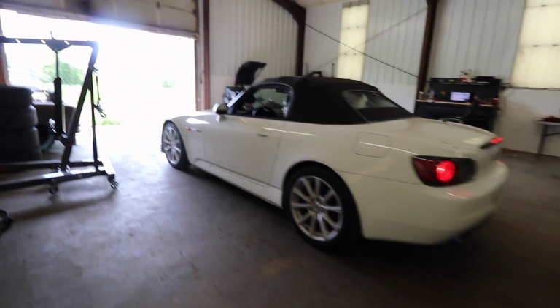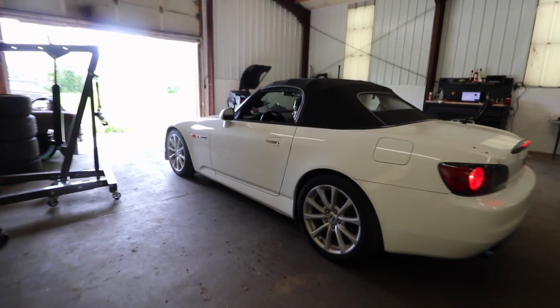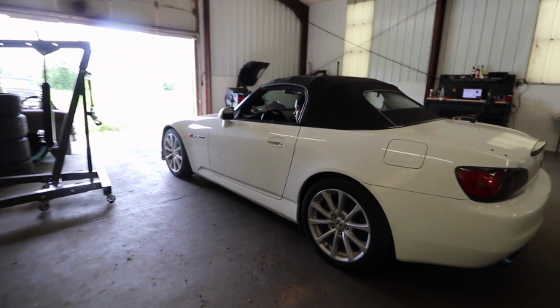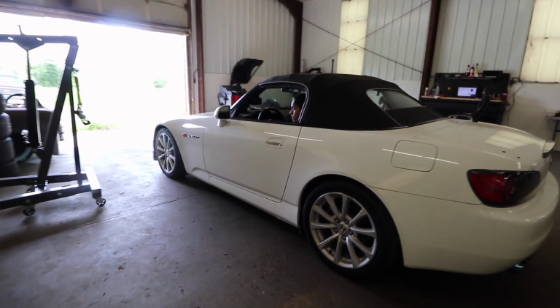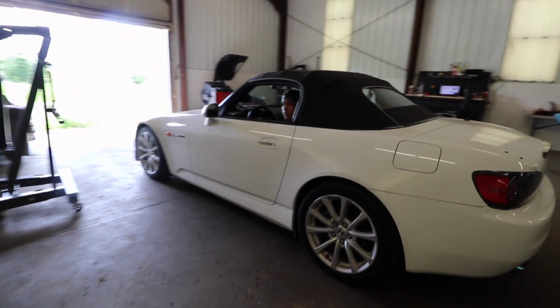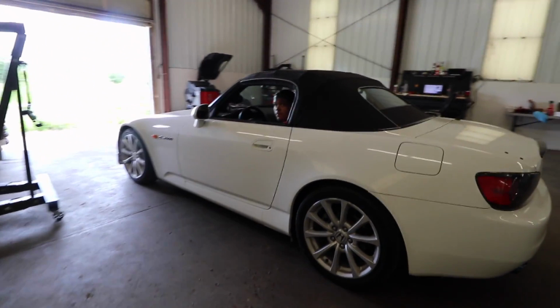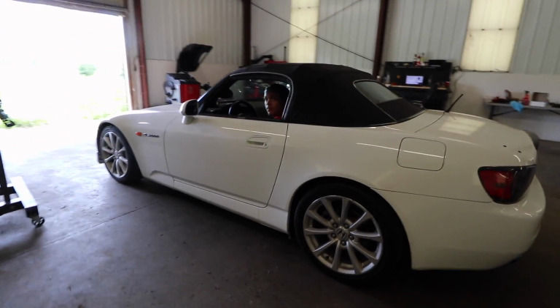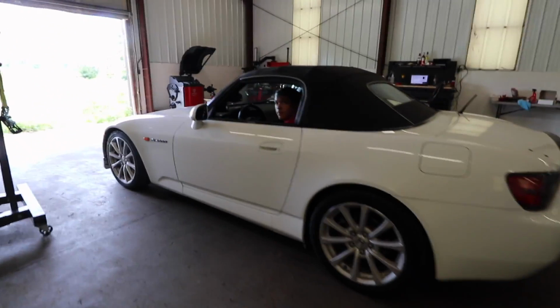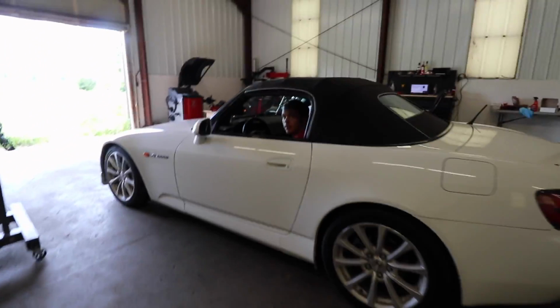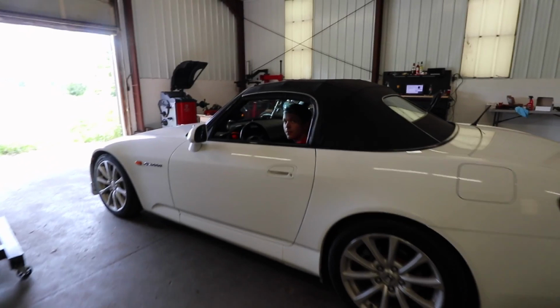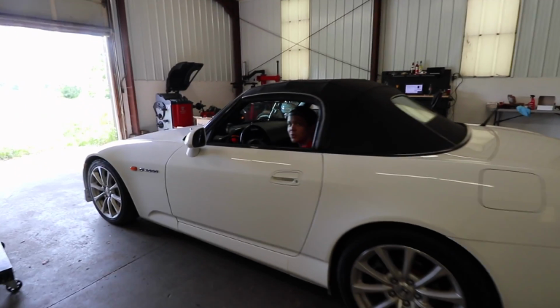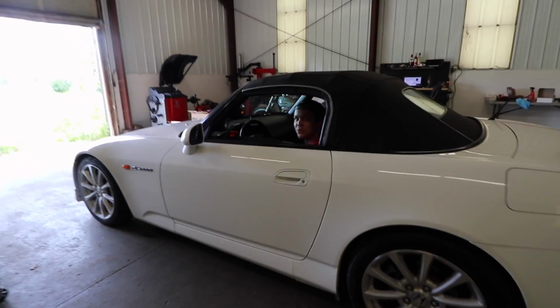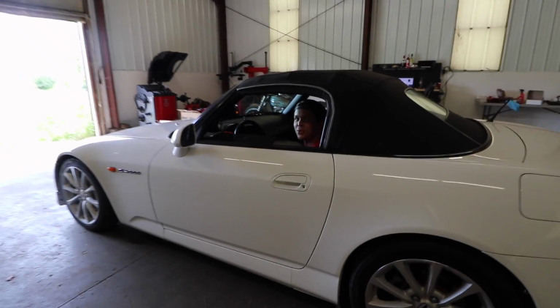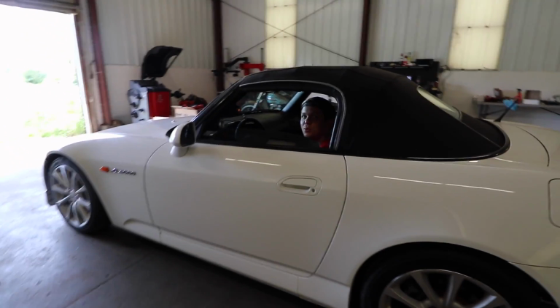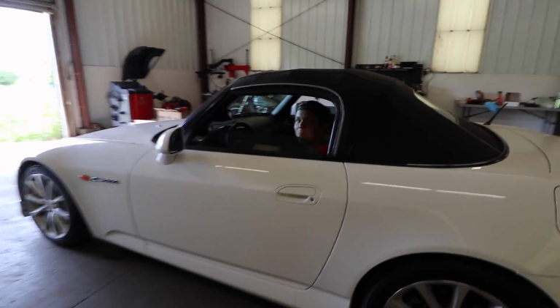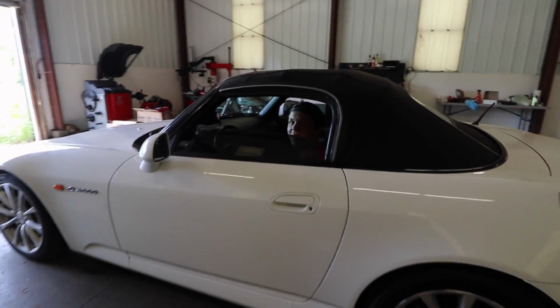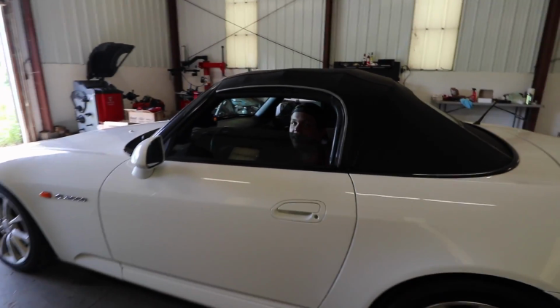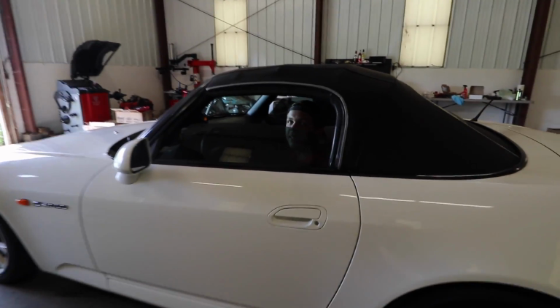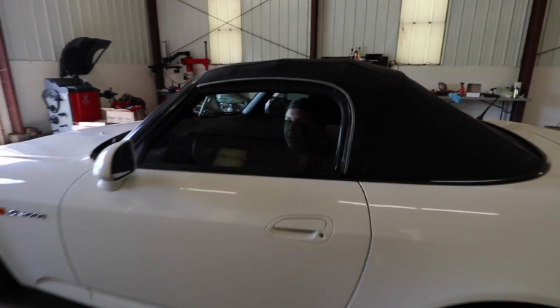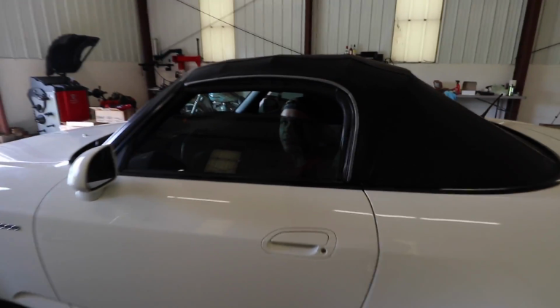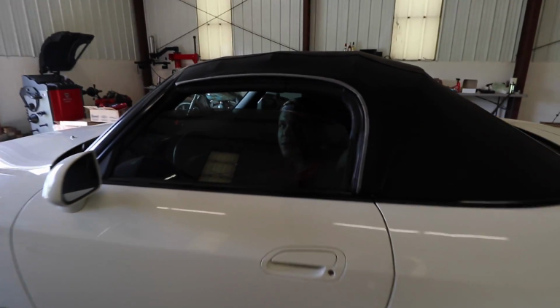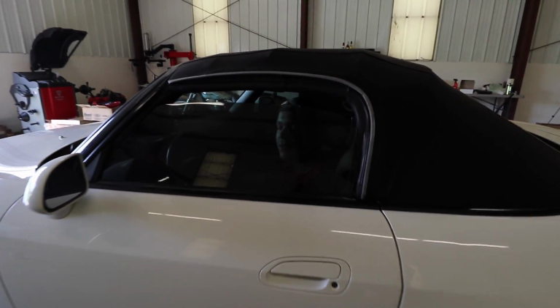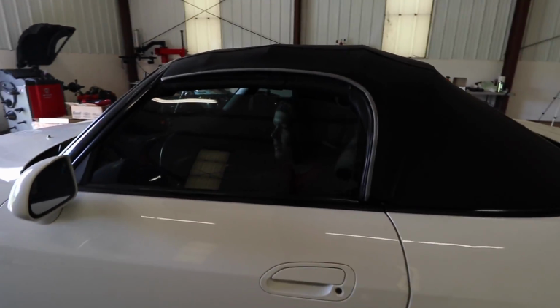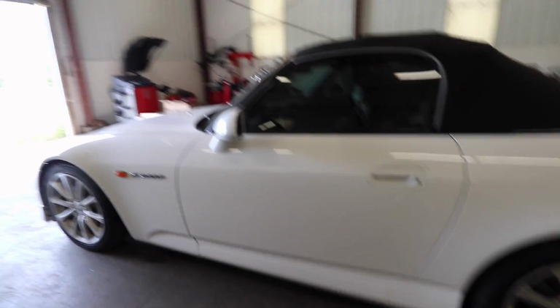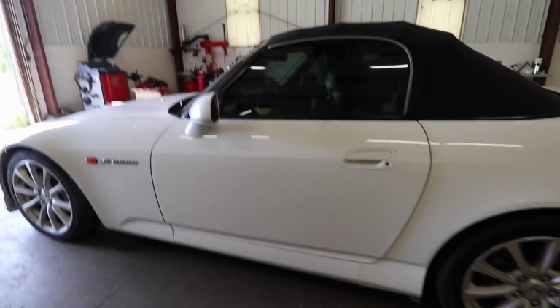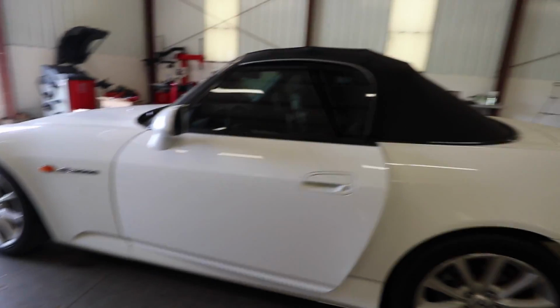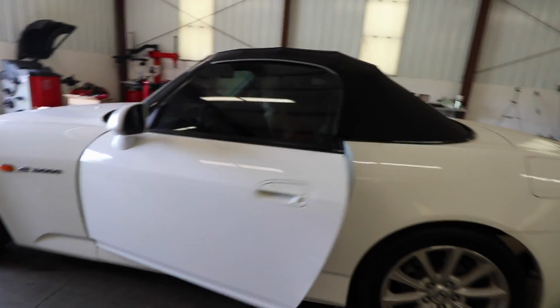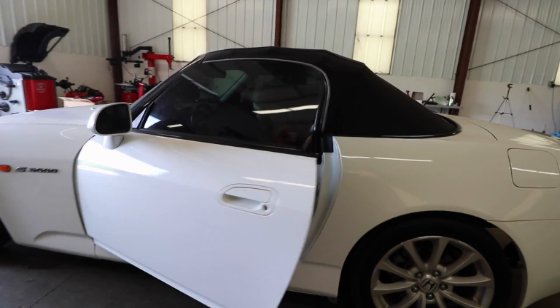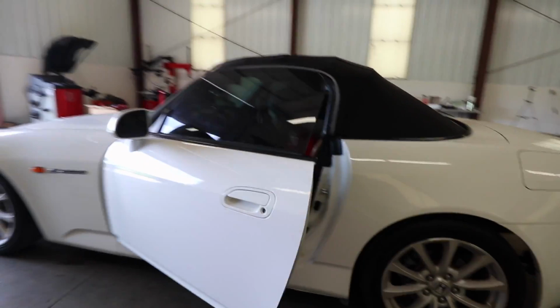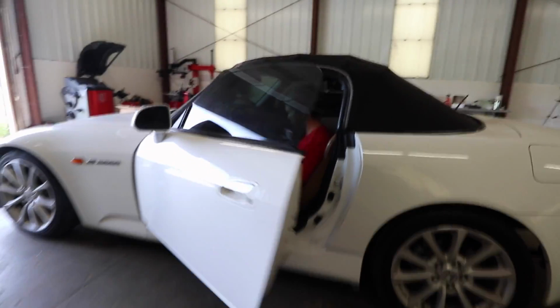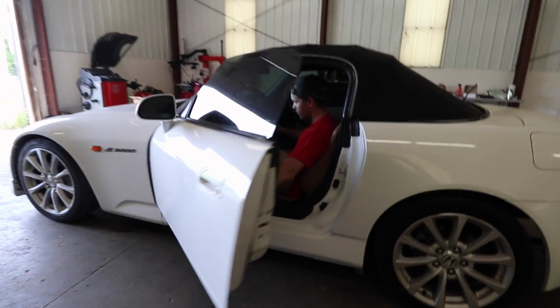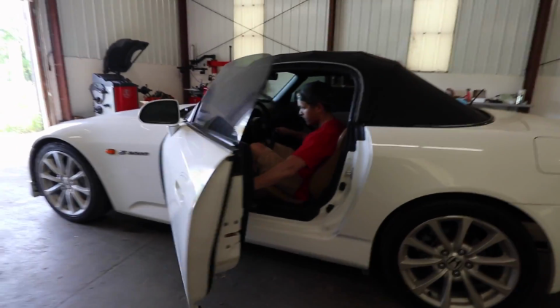Moved under its own power for the first time in months. Years, actually.